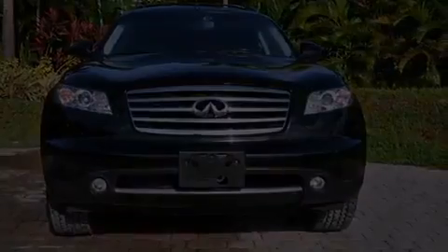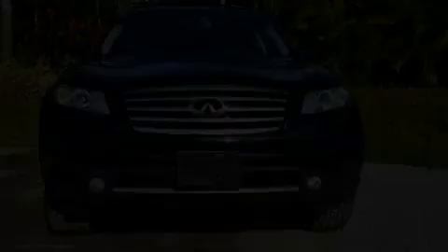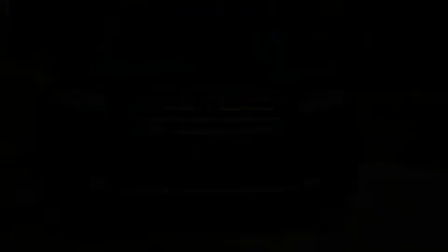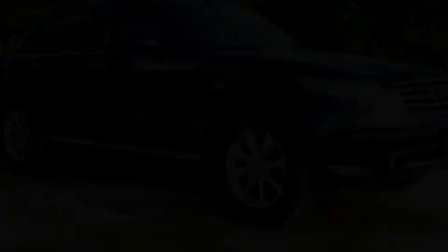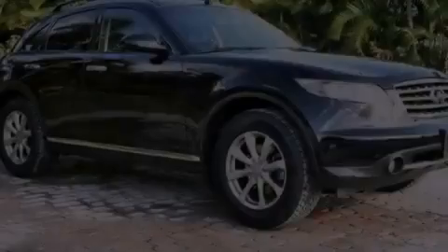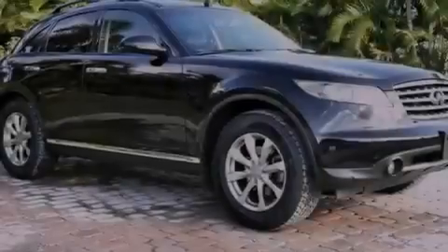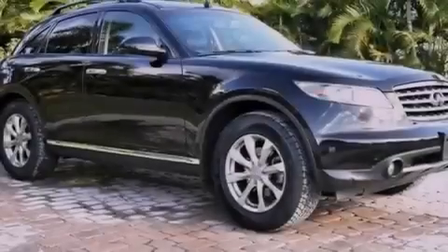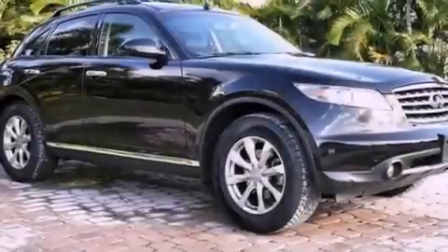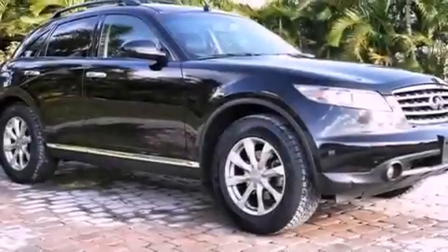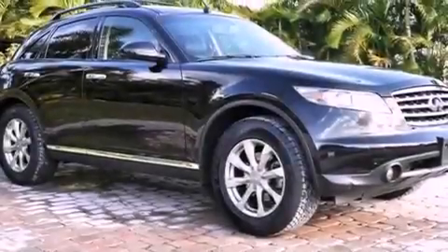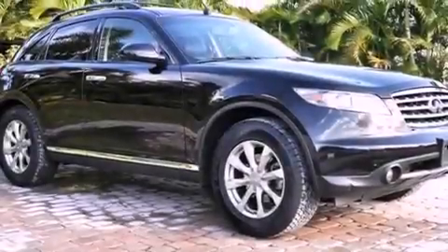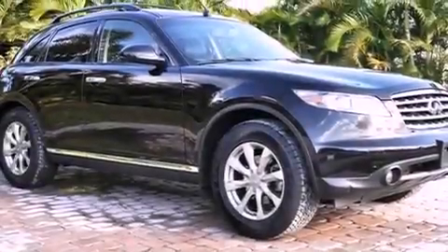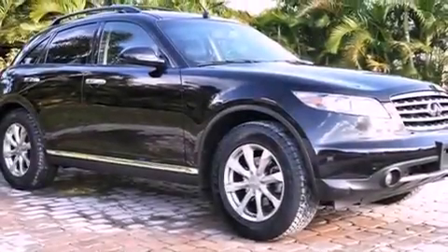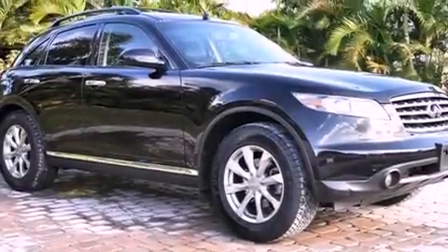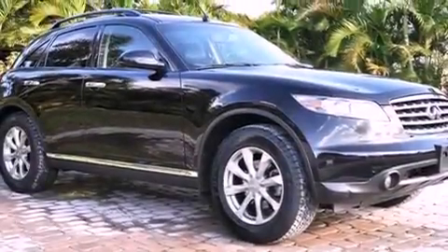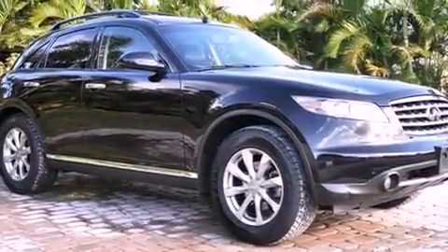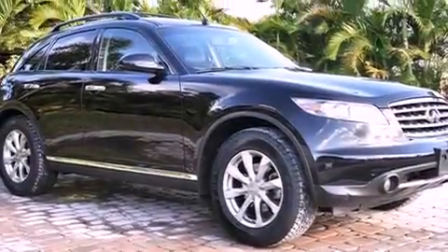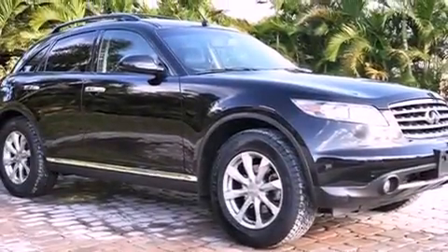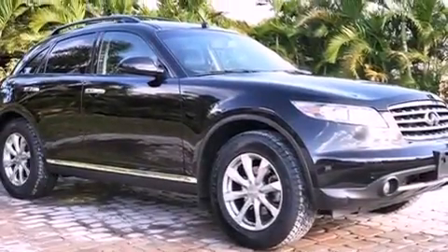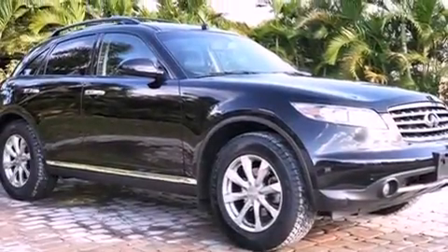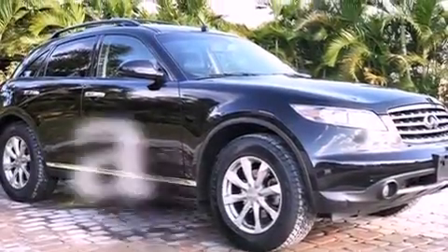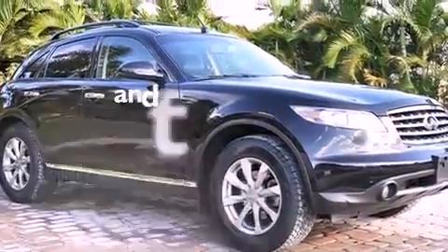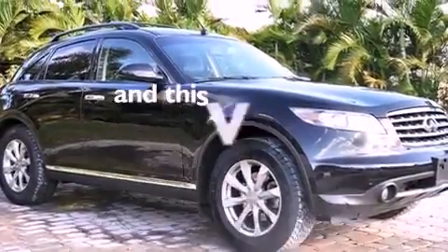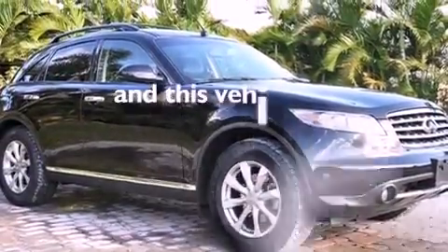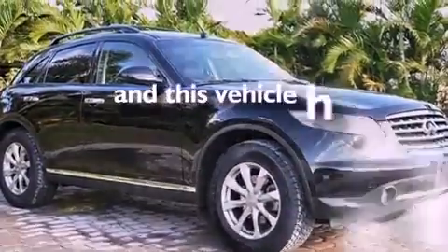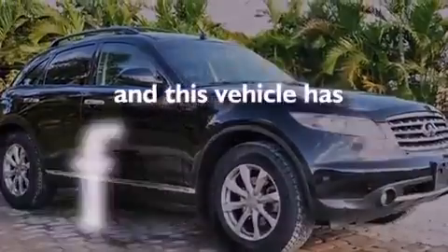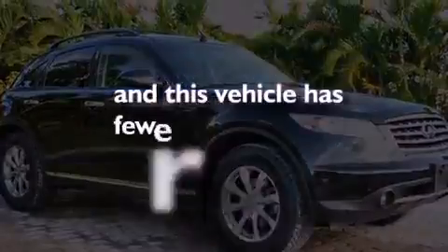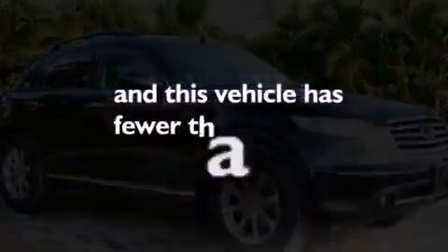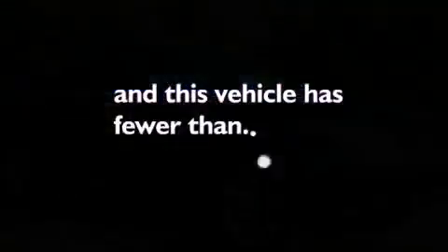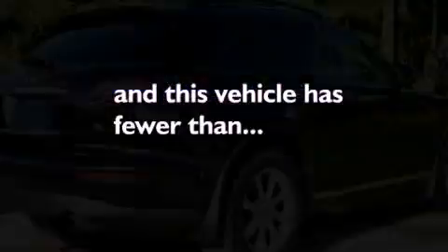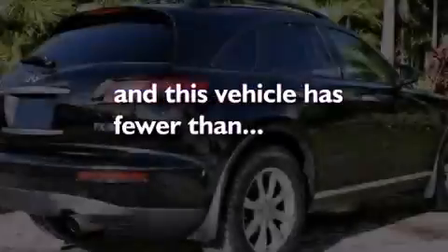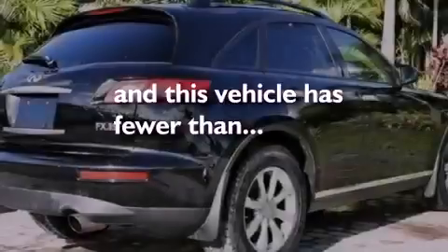Air conditioning with automatic climate control is included, and this vehicle has less than 61,000 miles.